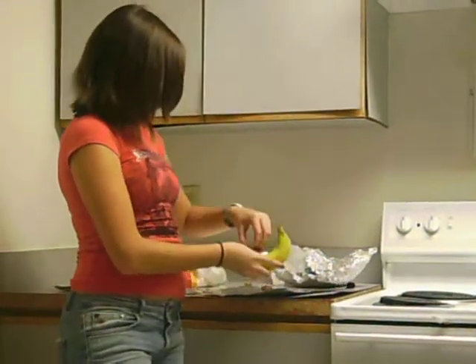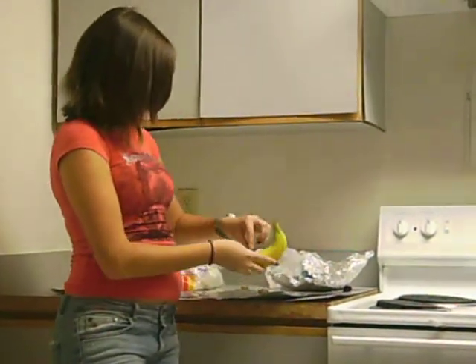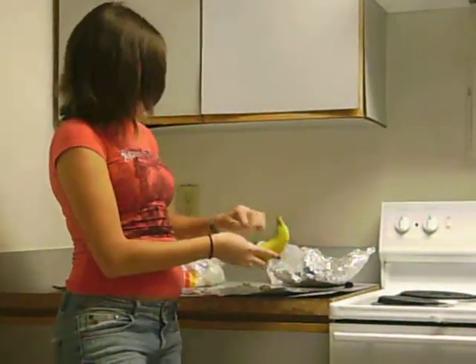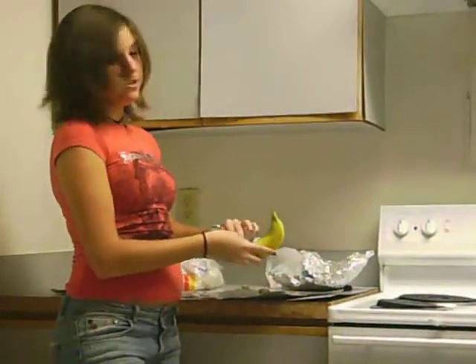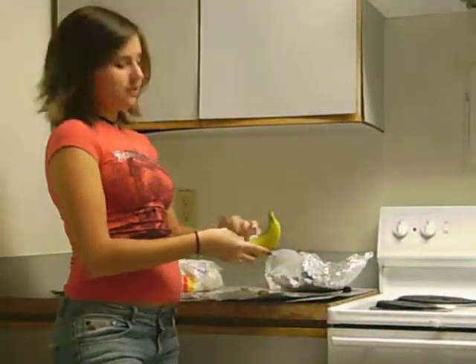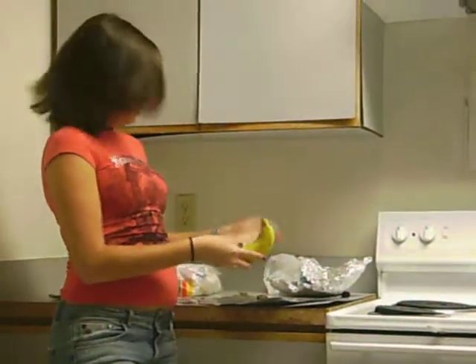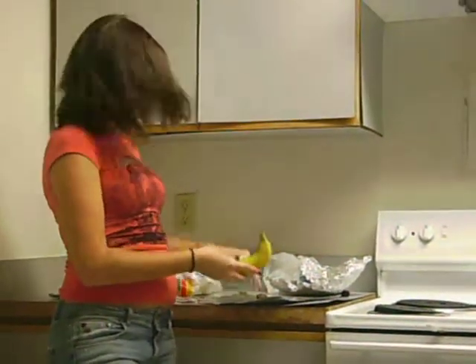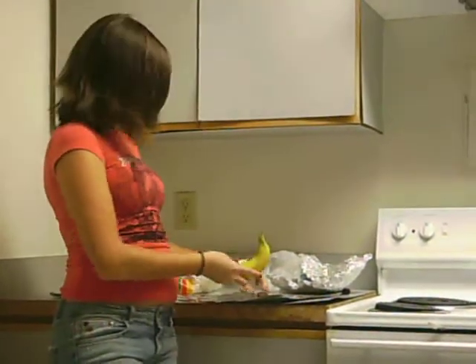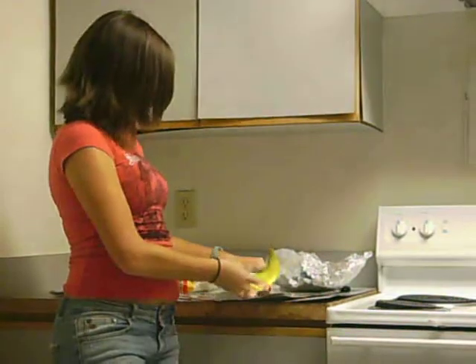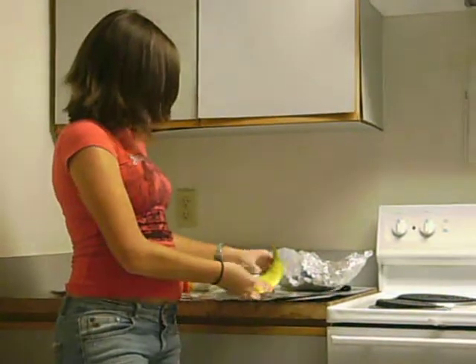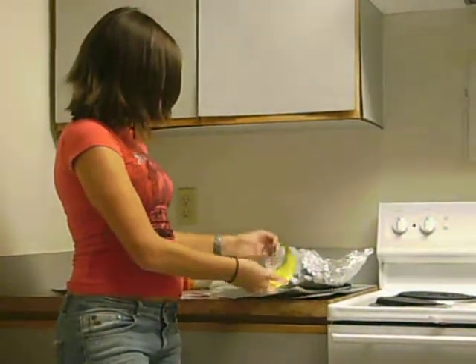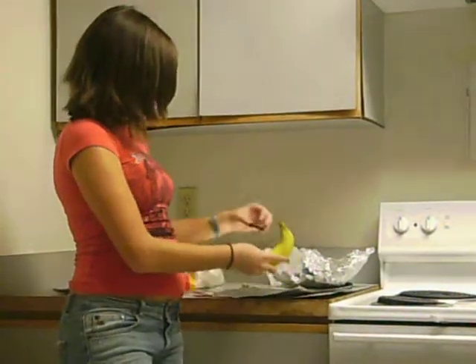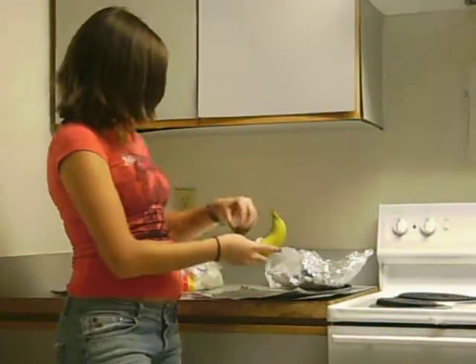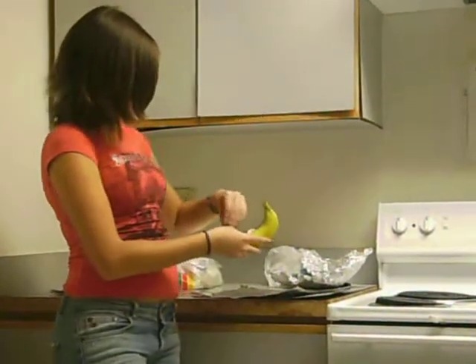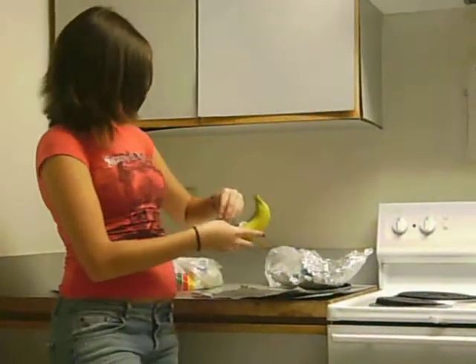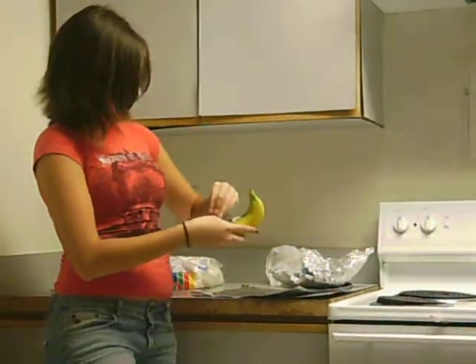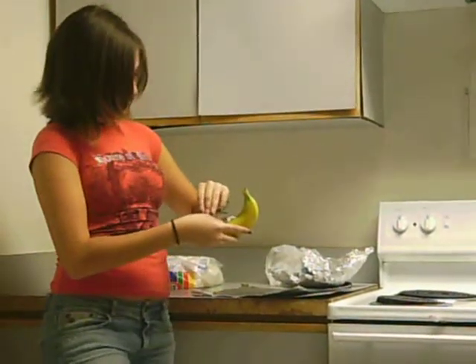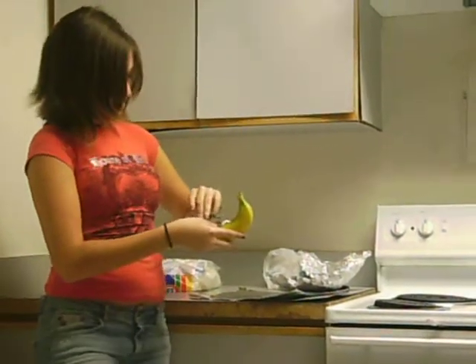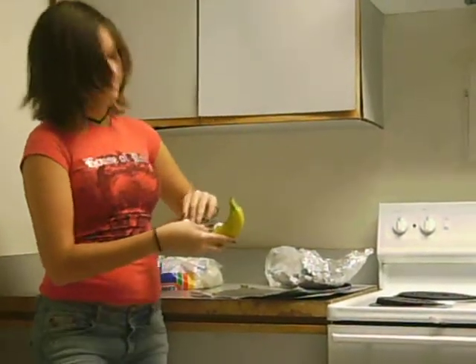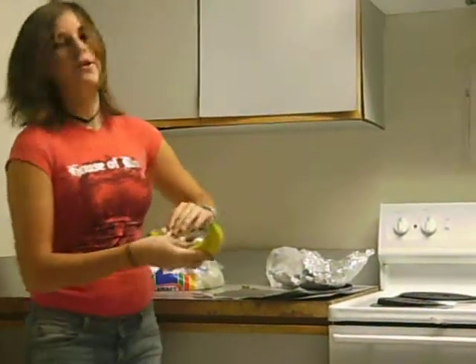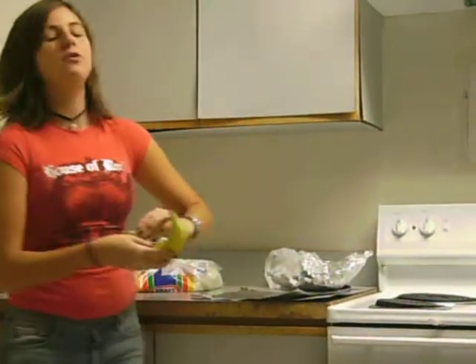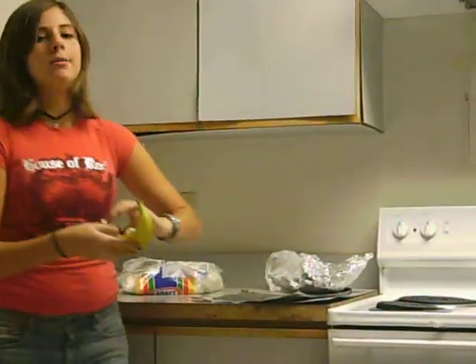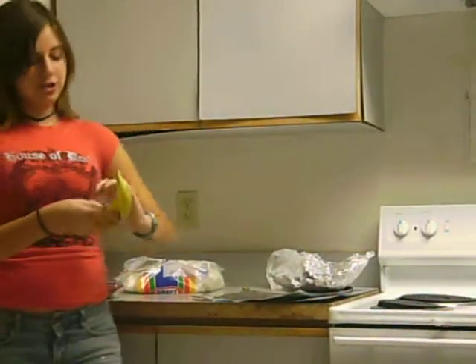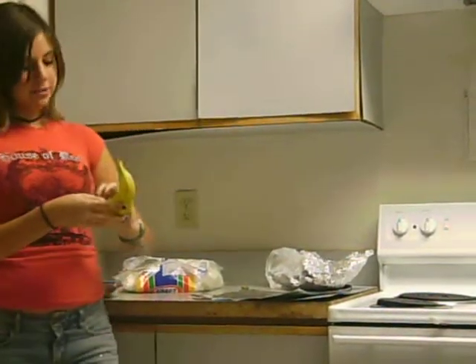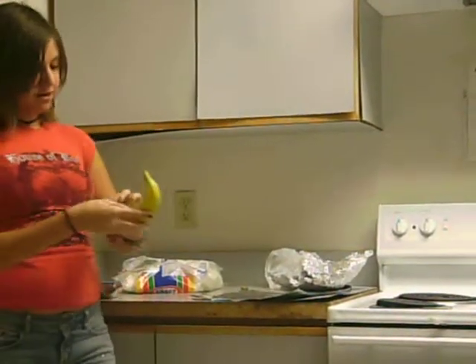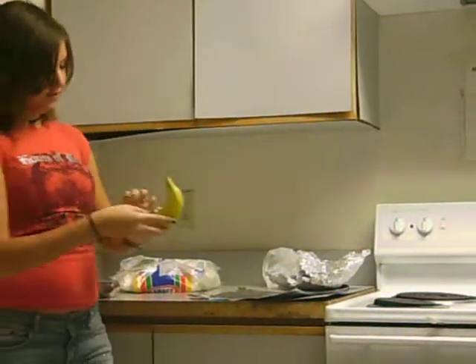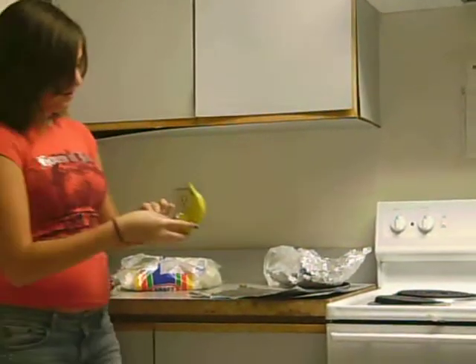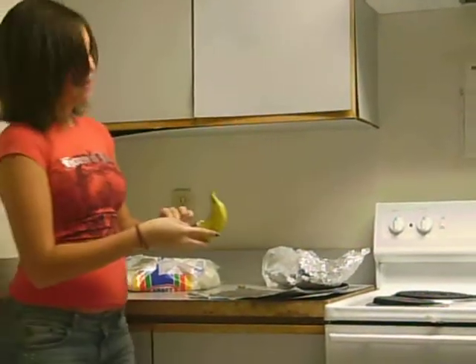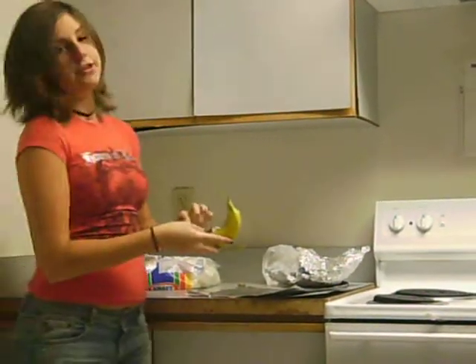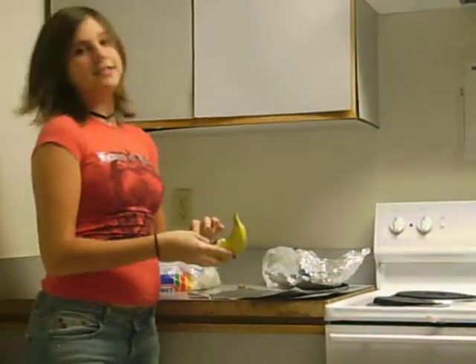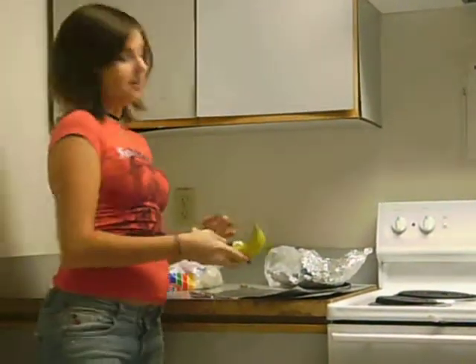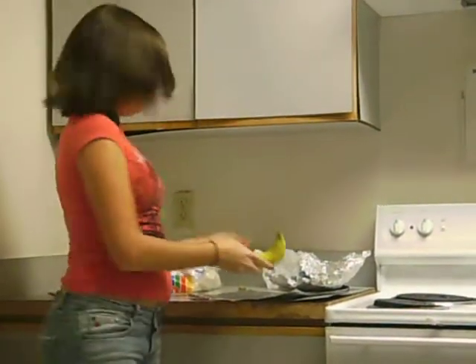Once you've put in your ingredients, the next thing you do is take some aluminum foil. You want to make sure it's big enough to cover your entire banana.